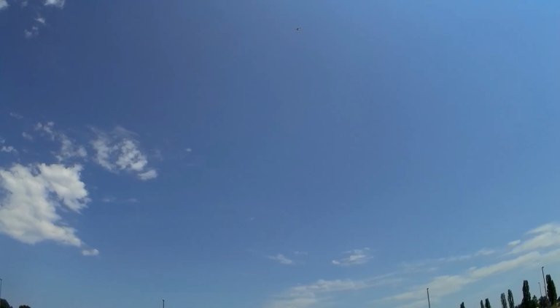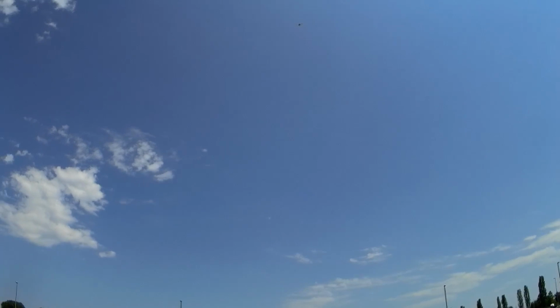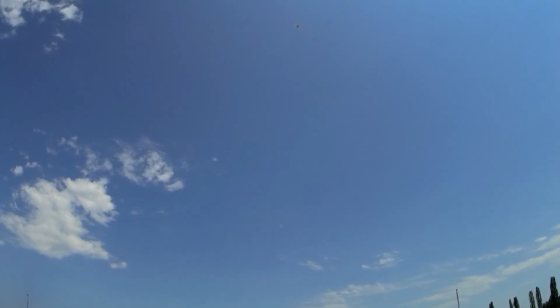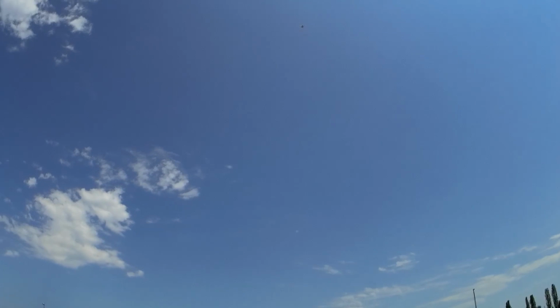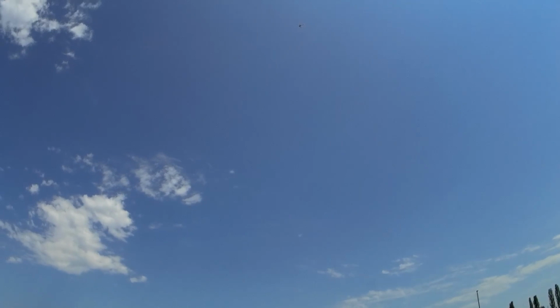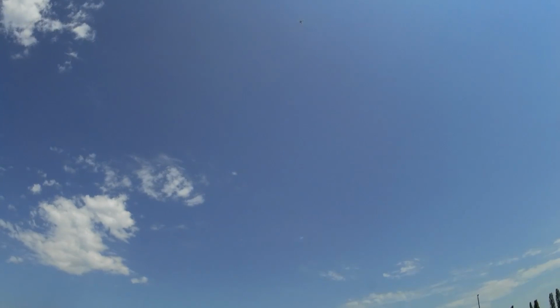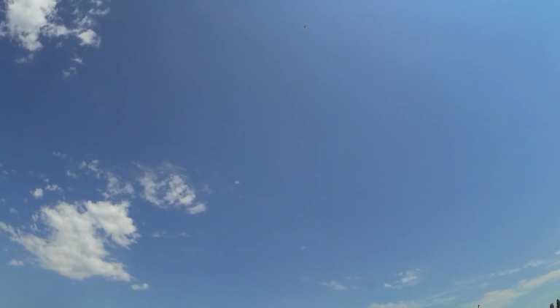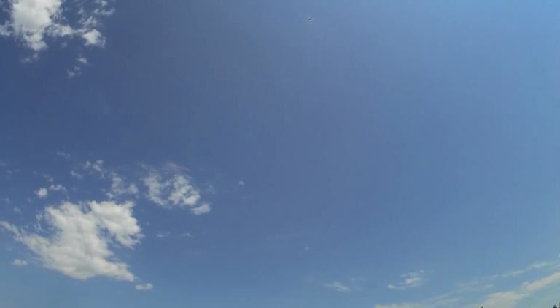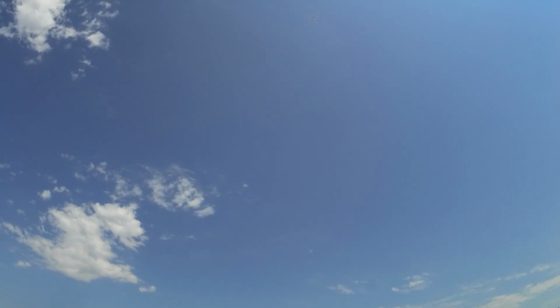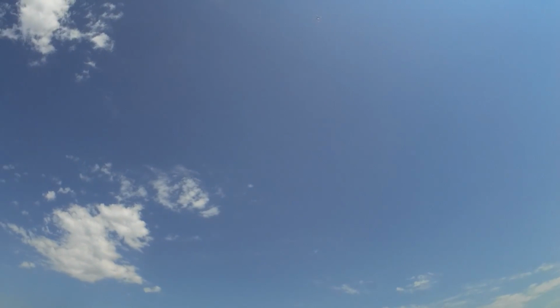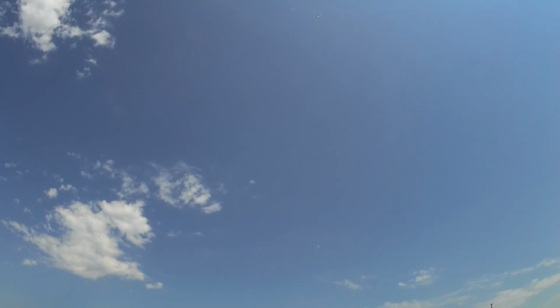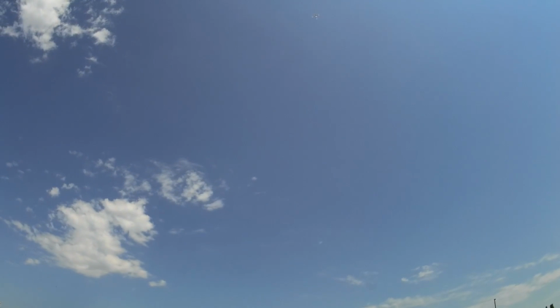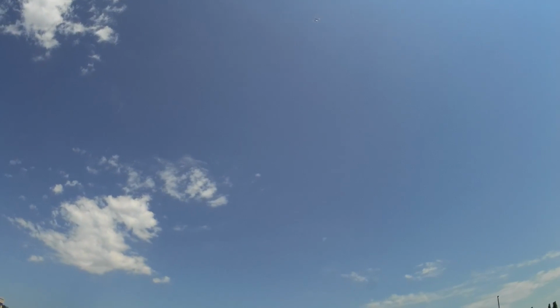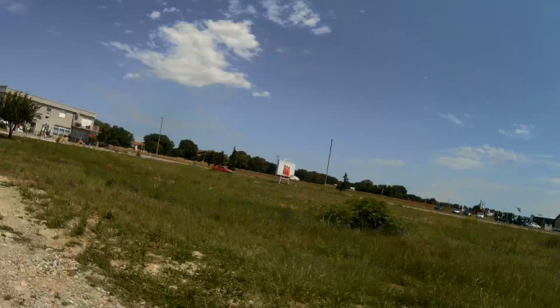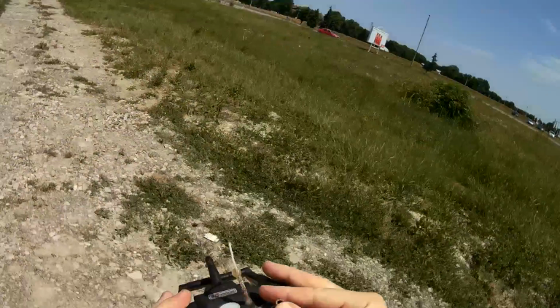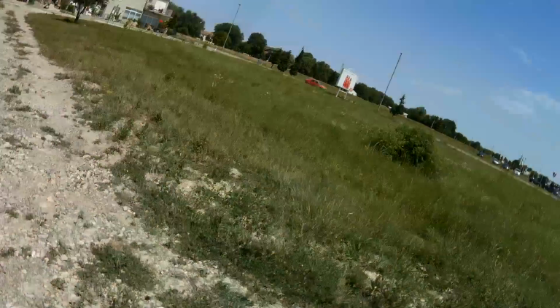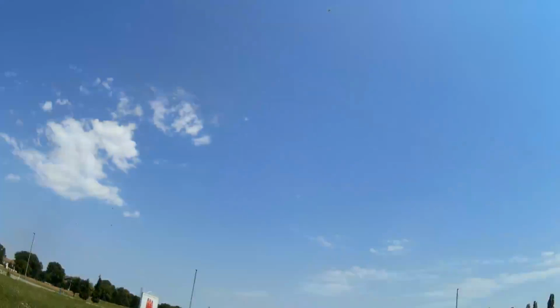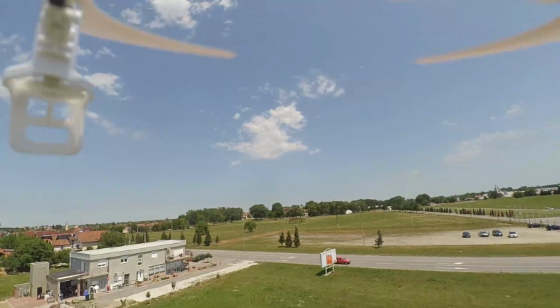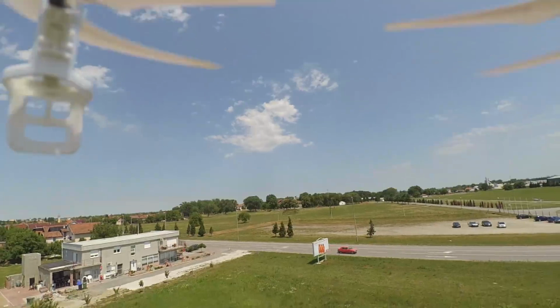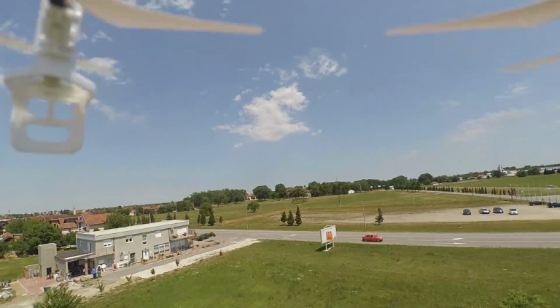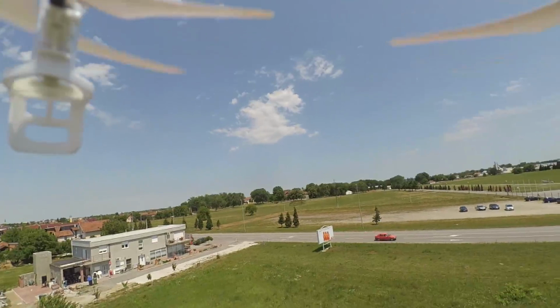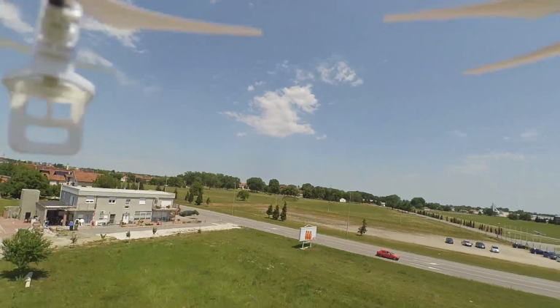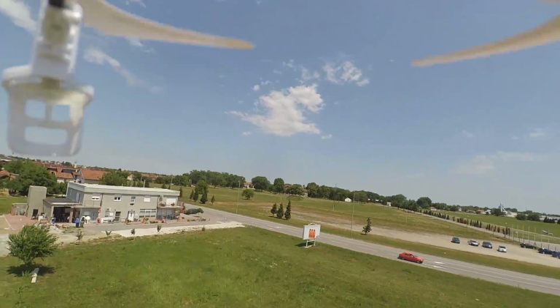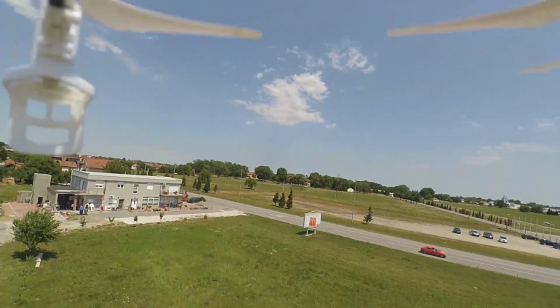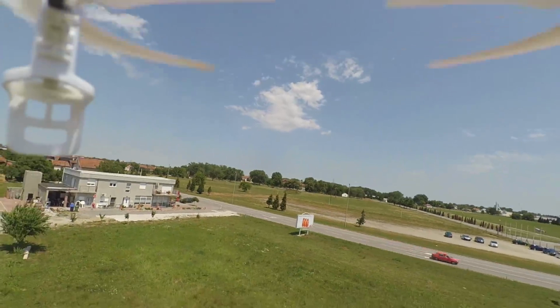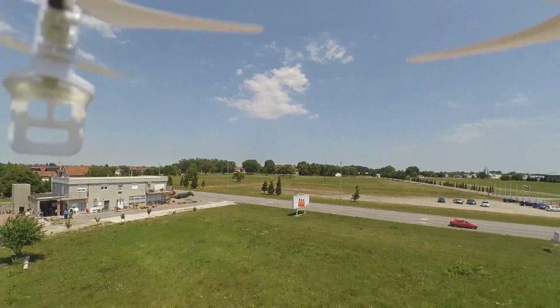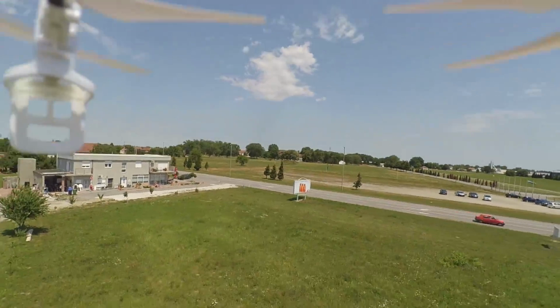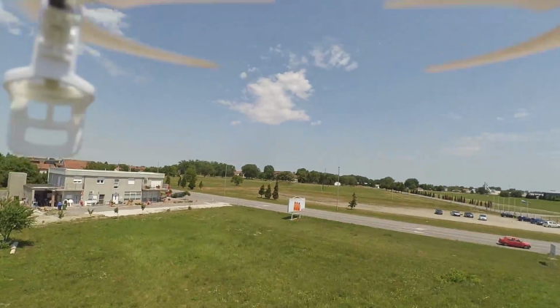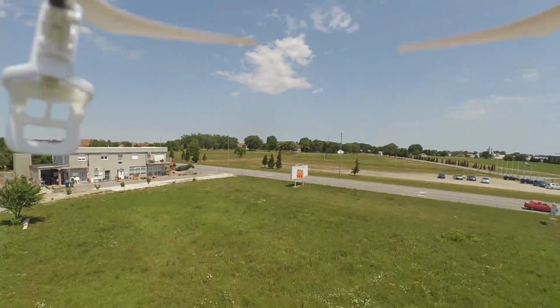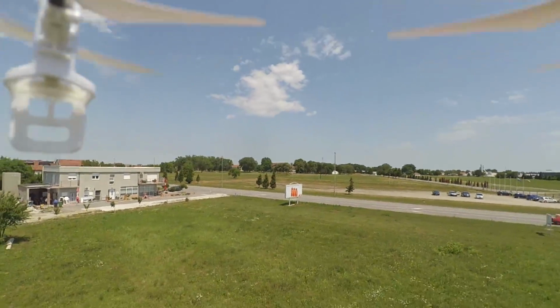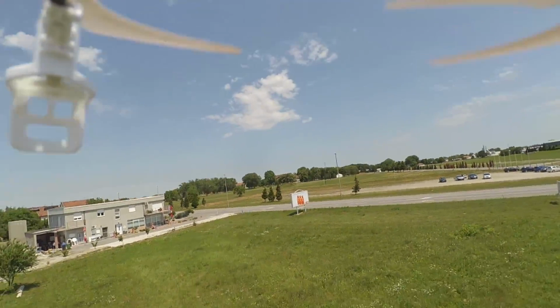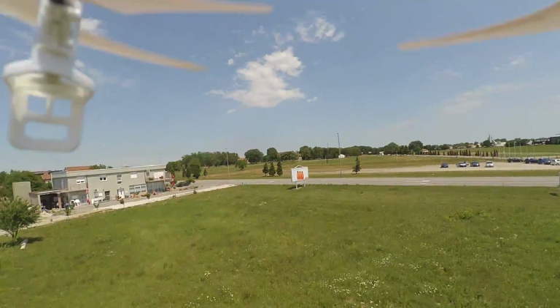50% throttle and it goes into the sky. Okay, a little bit trim forward. Actually it is wind — wind, wind, wind.